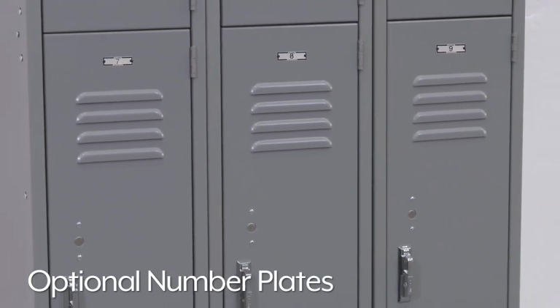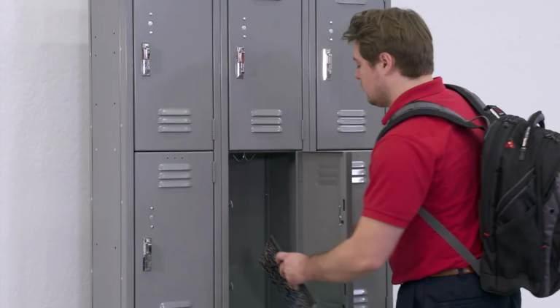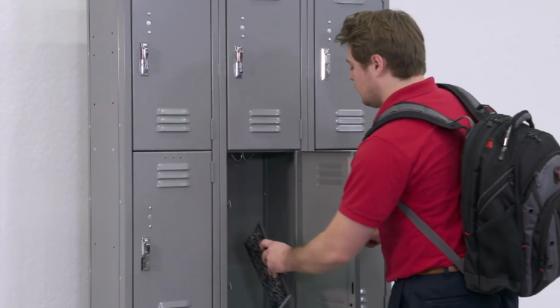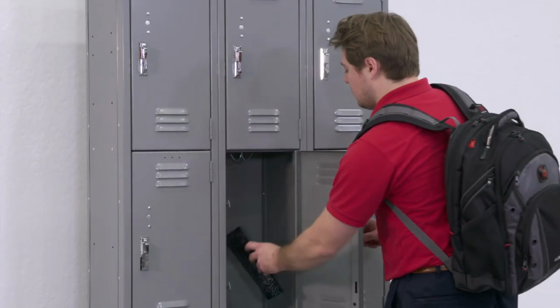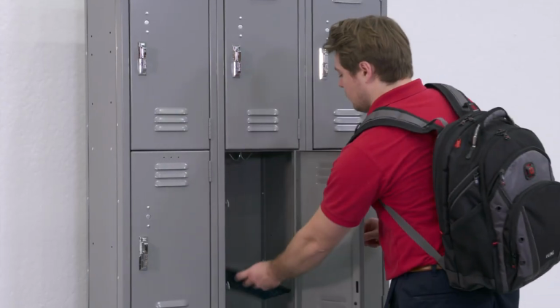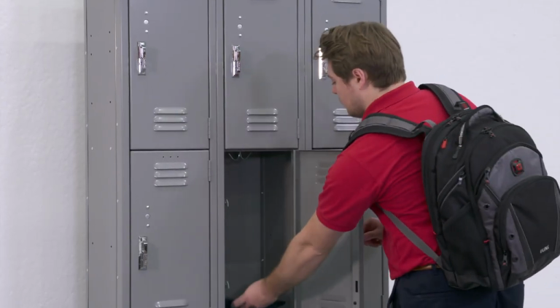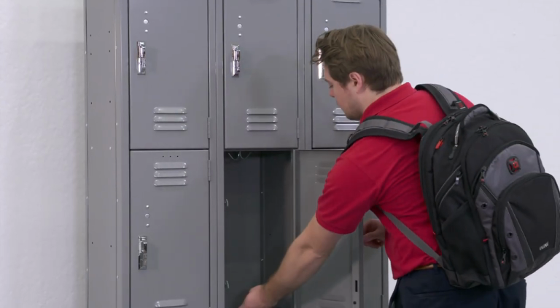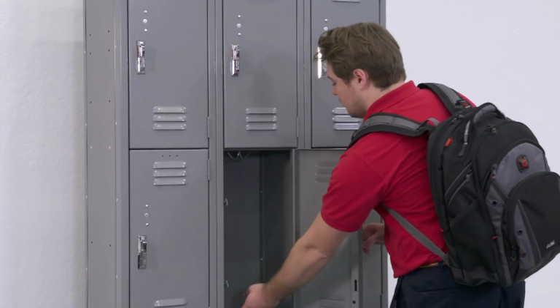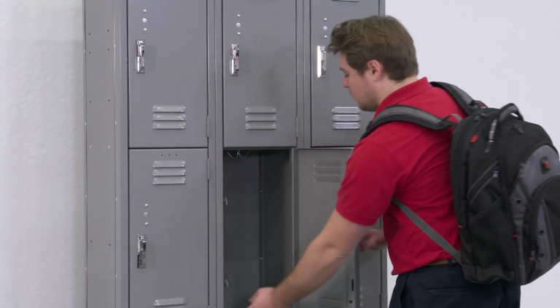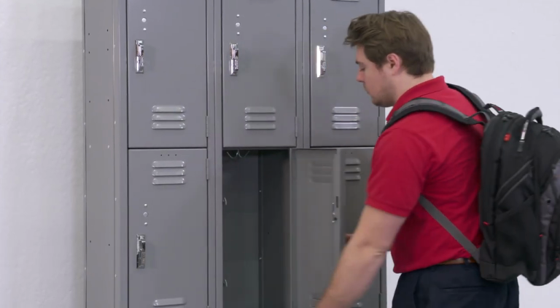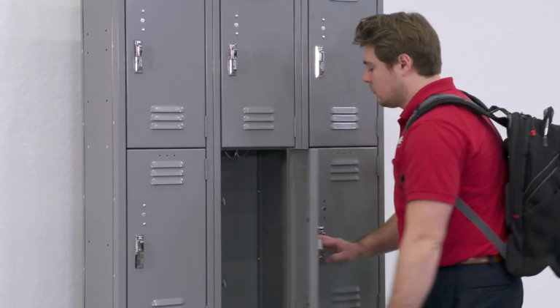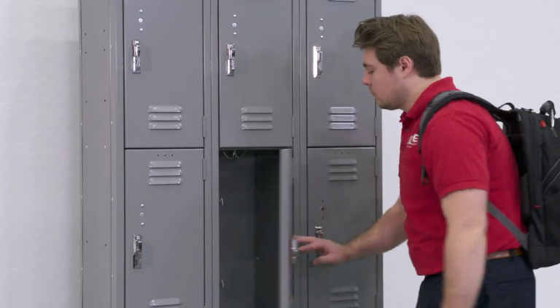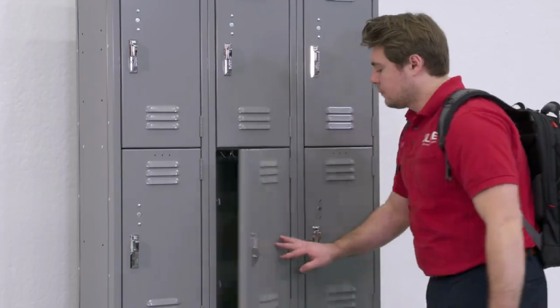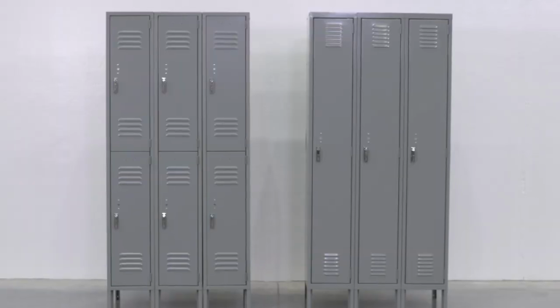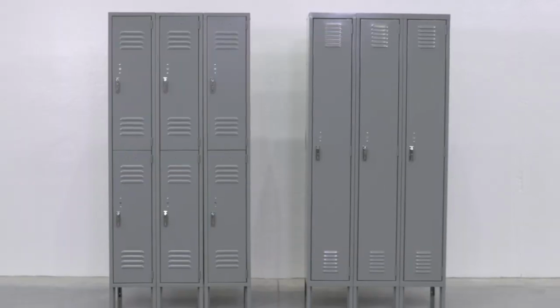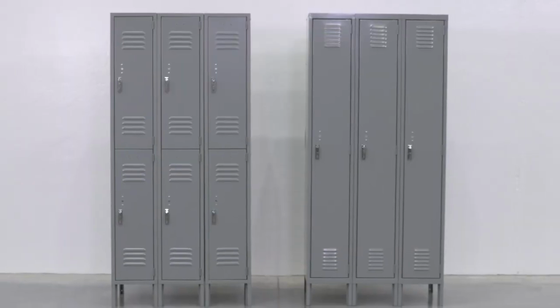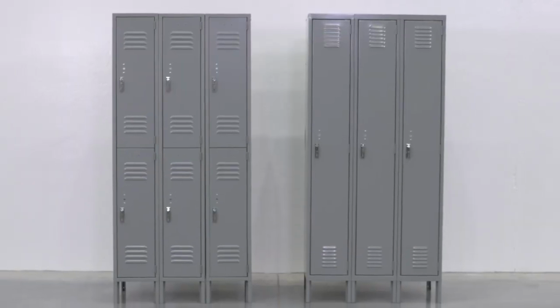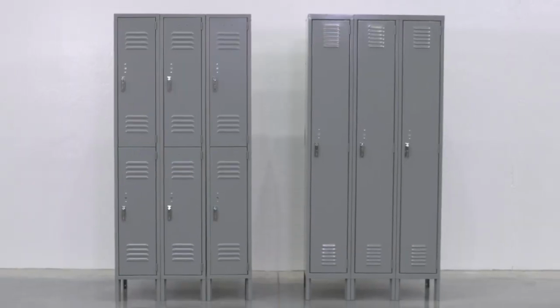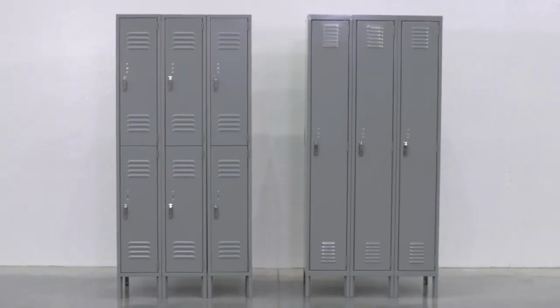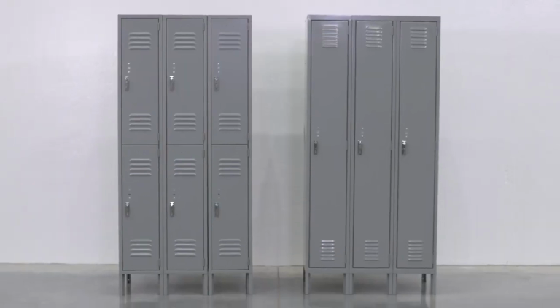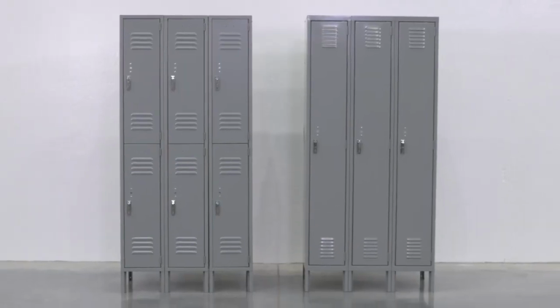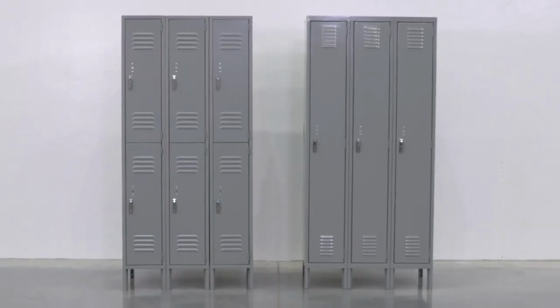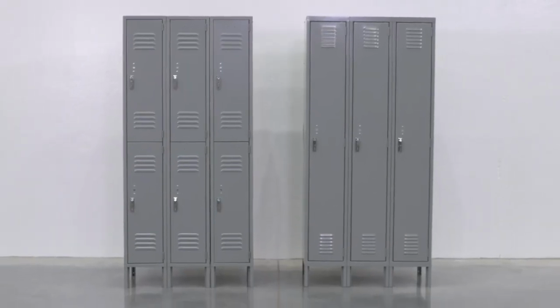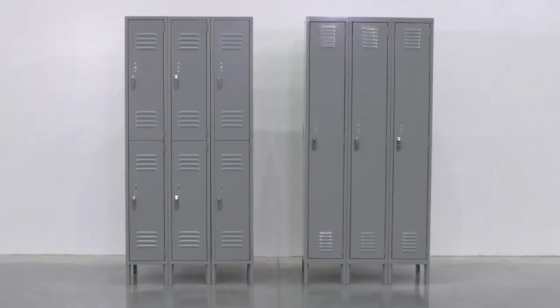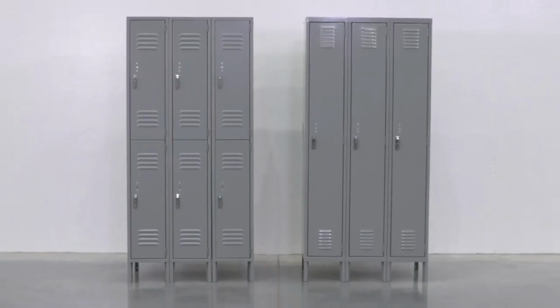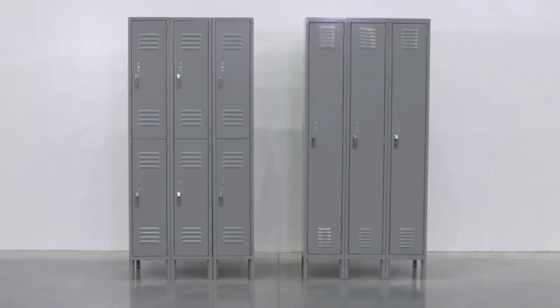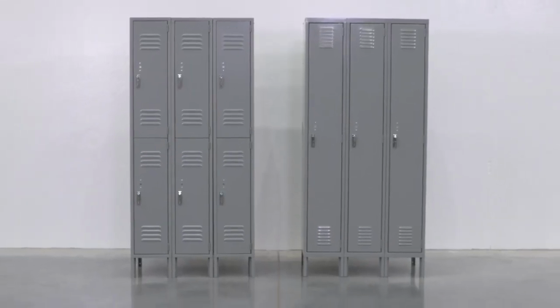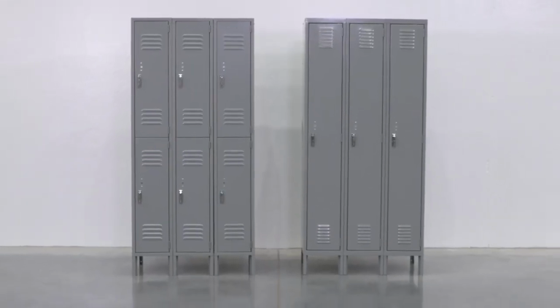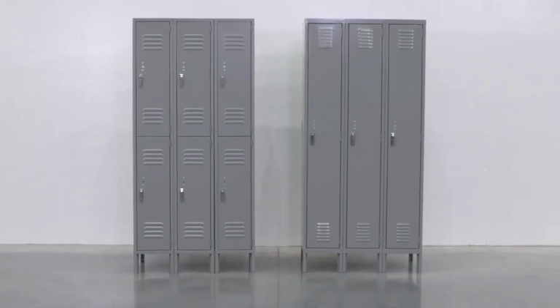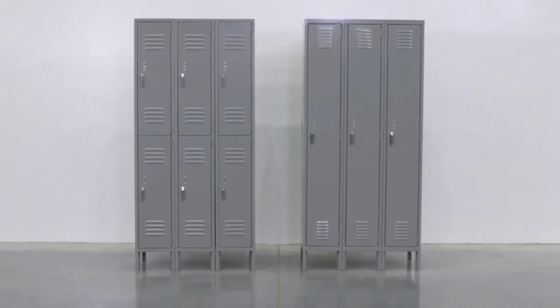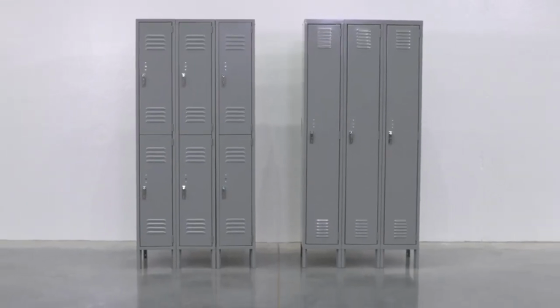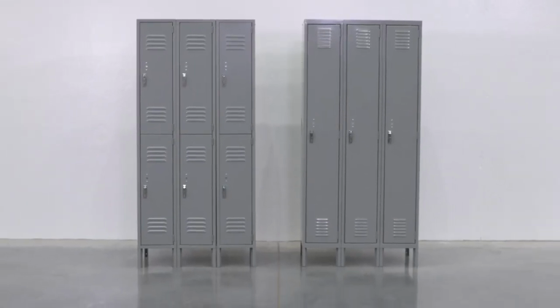Whatever your storage needs are, you can rely on Uline to have the solution.